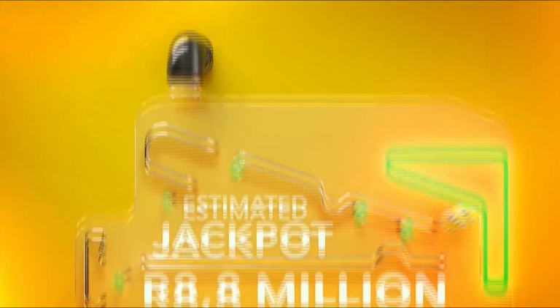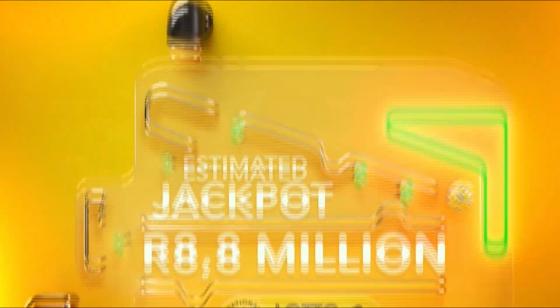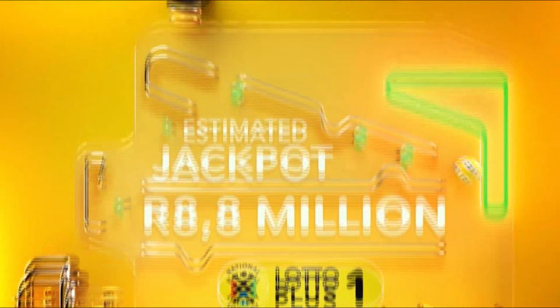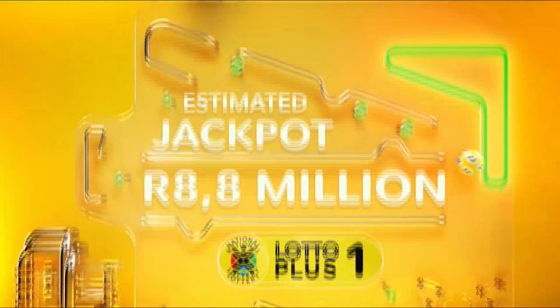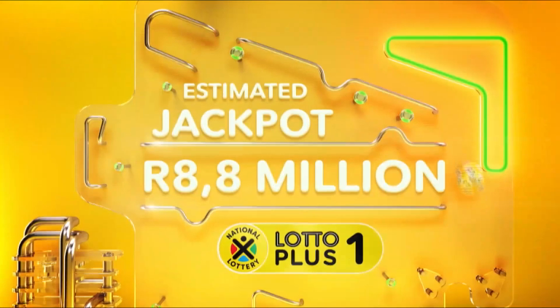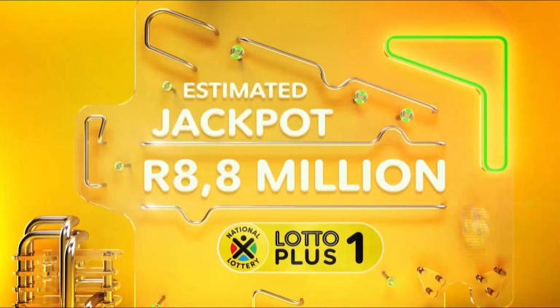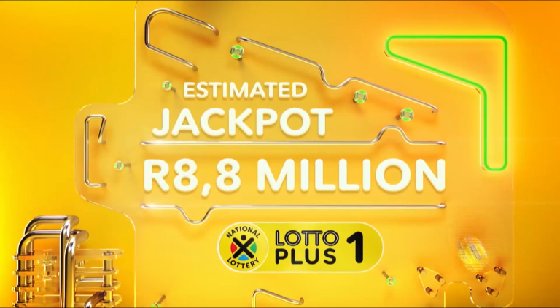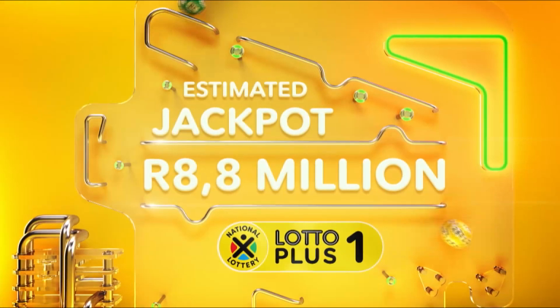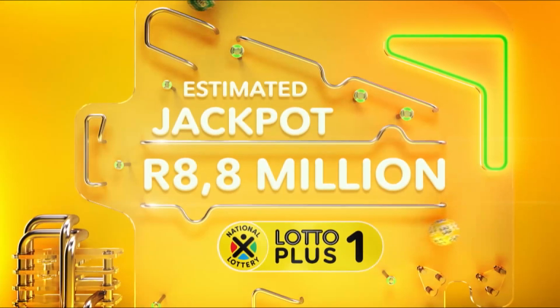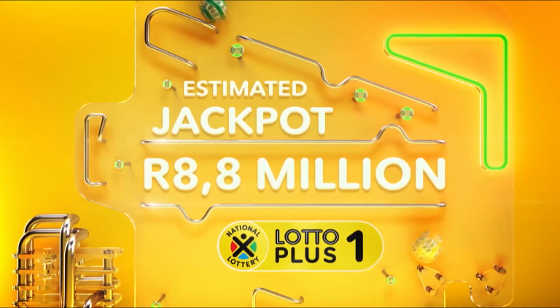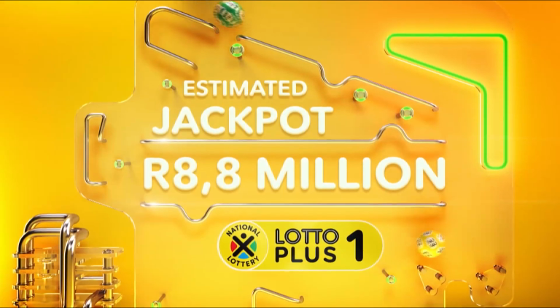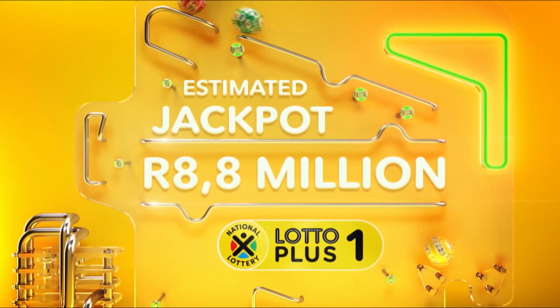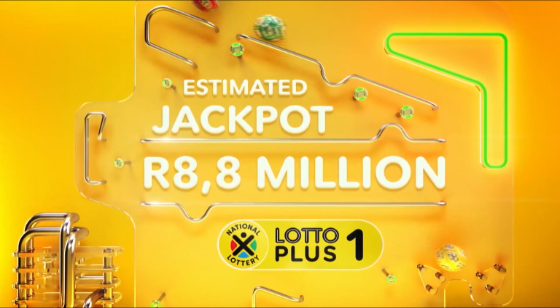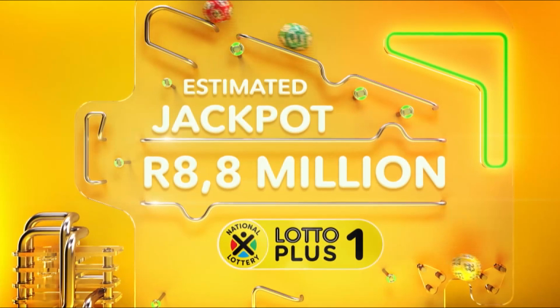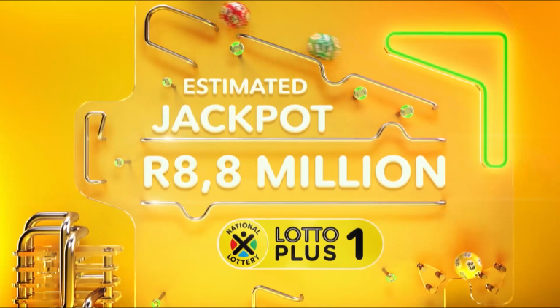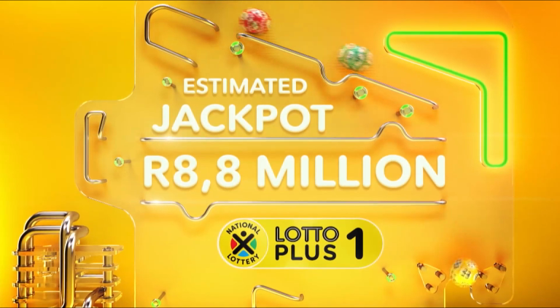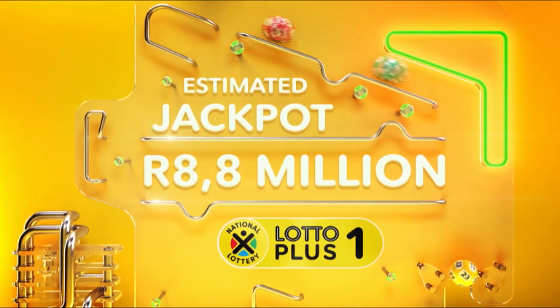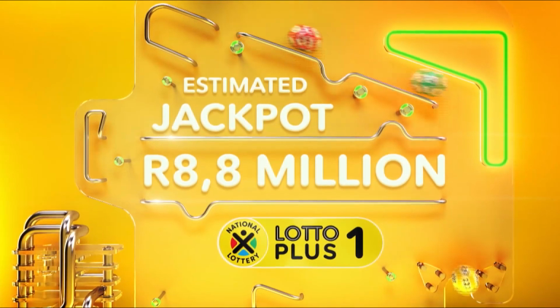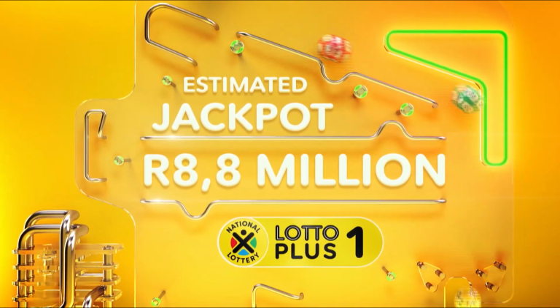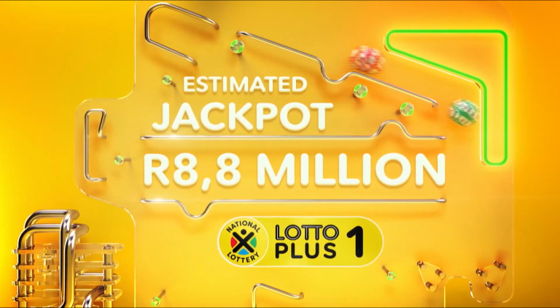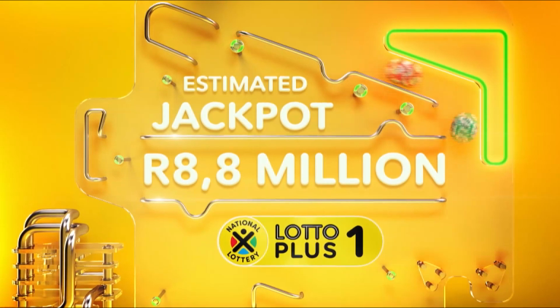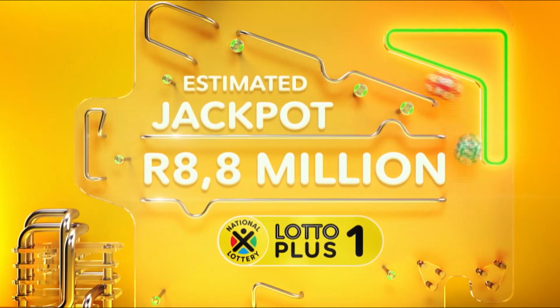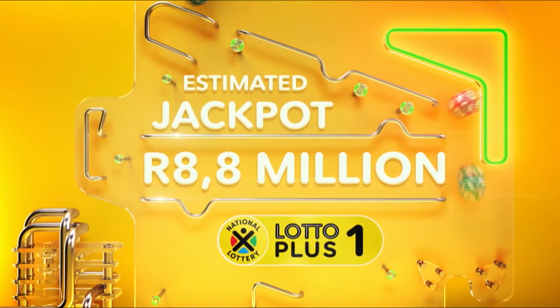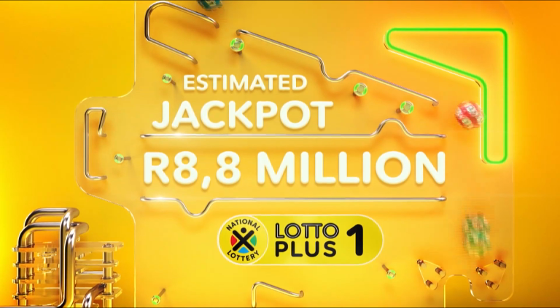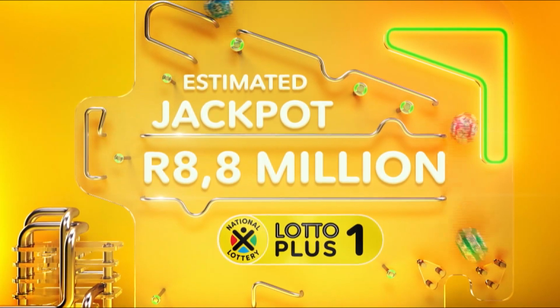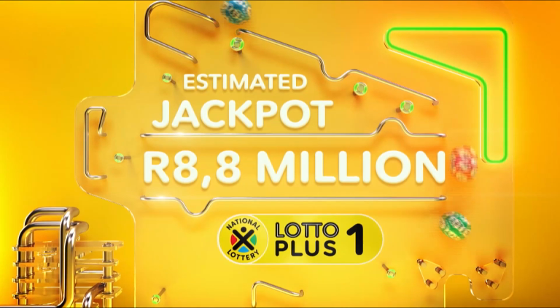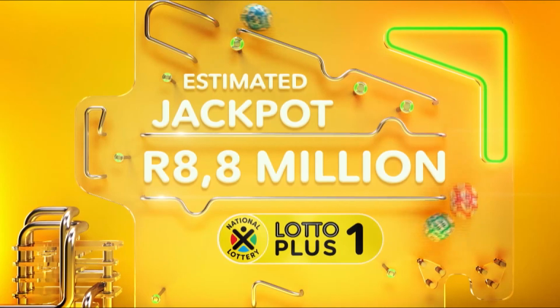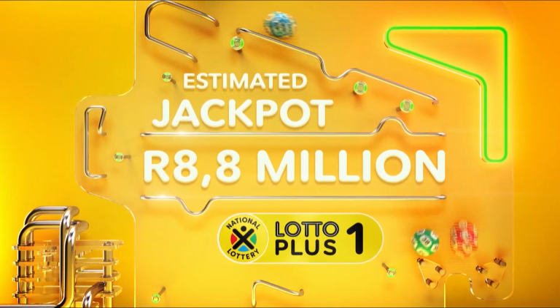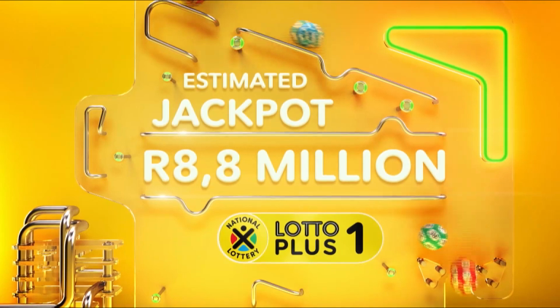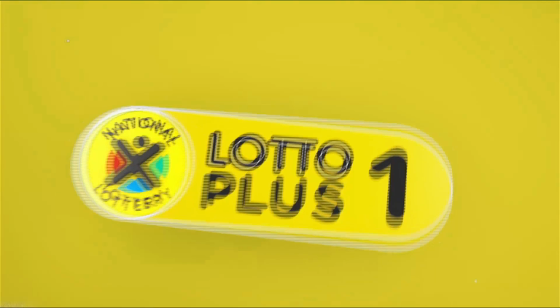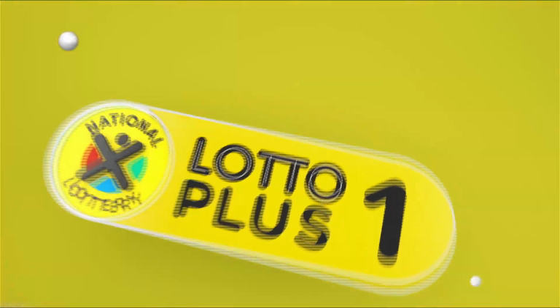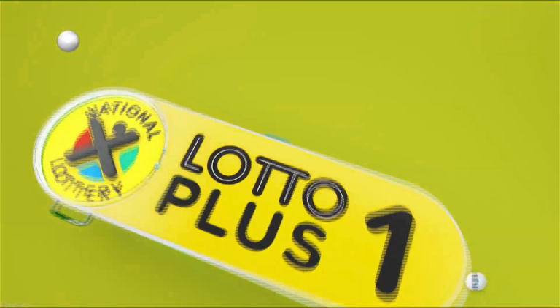One jackpot gone? Here's your second chance. The Lotto Plus One numbers are...